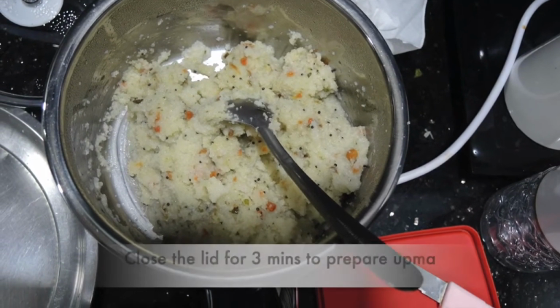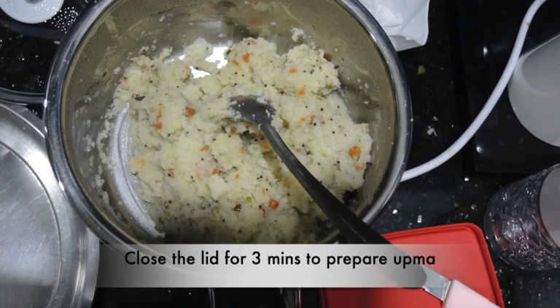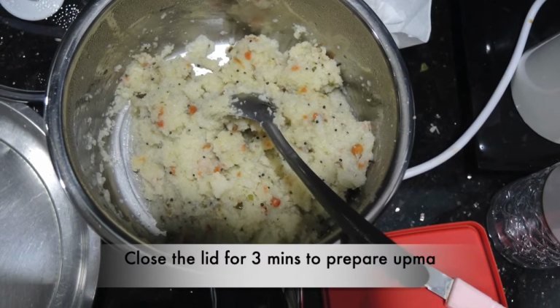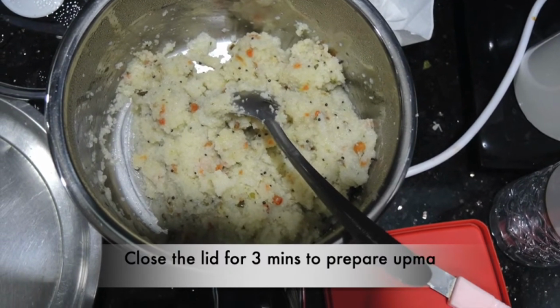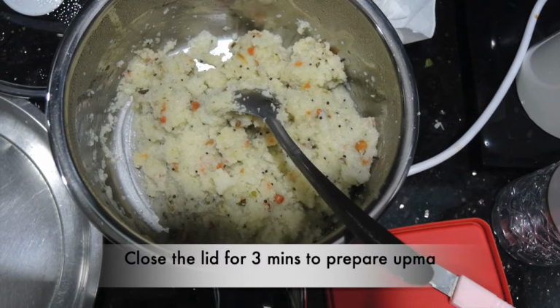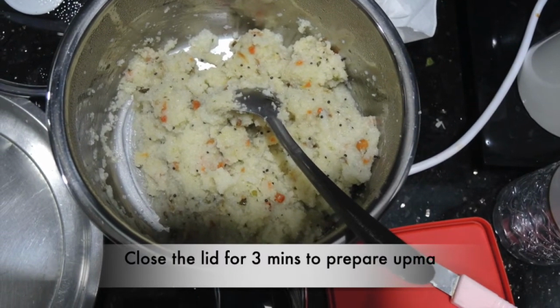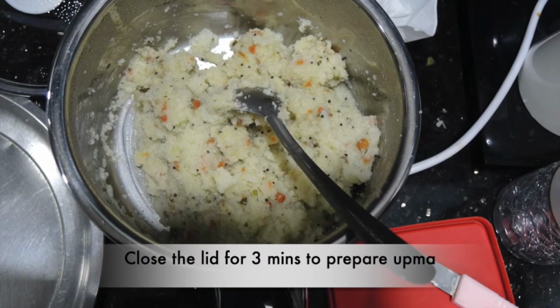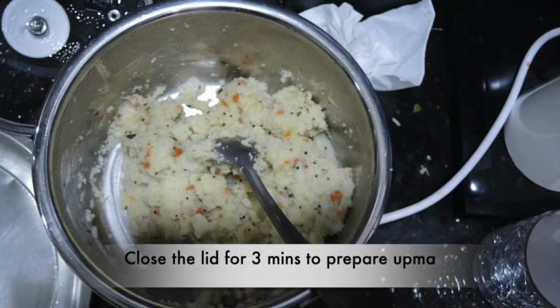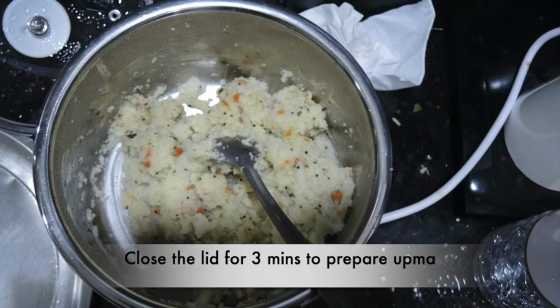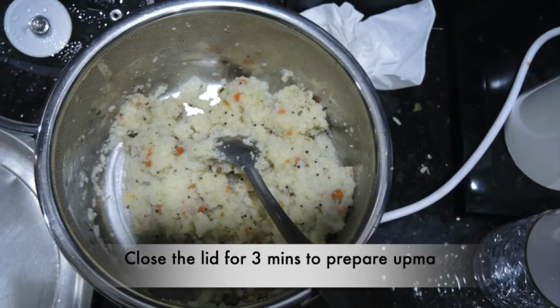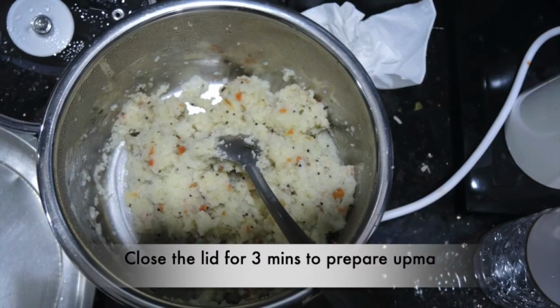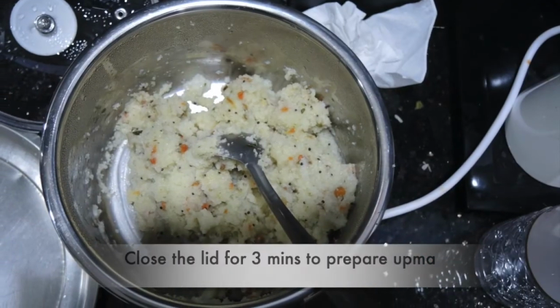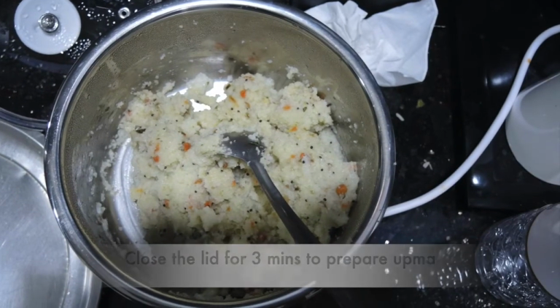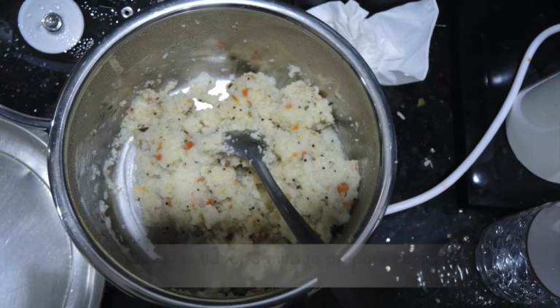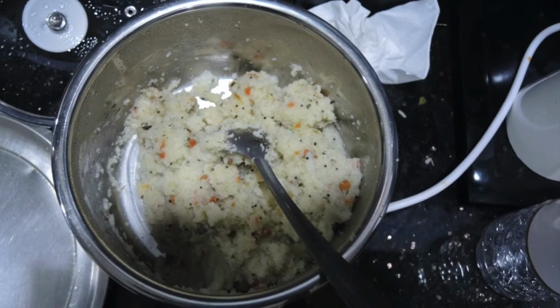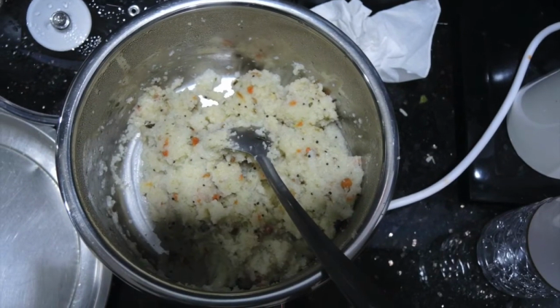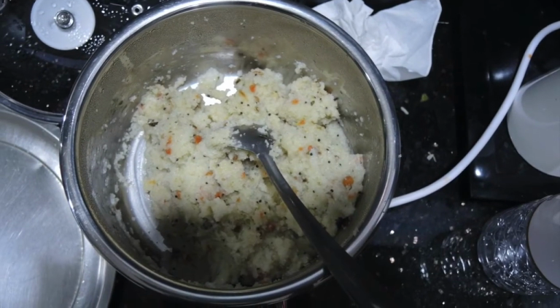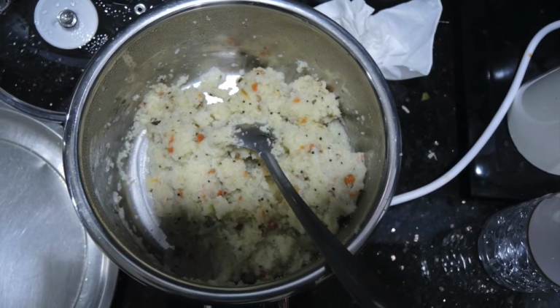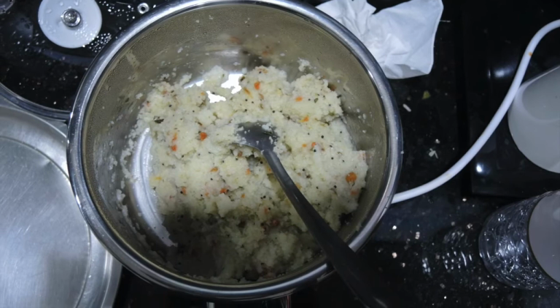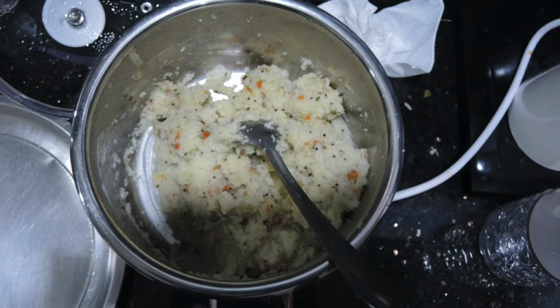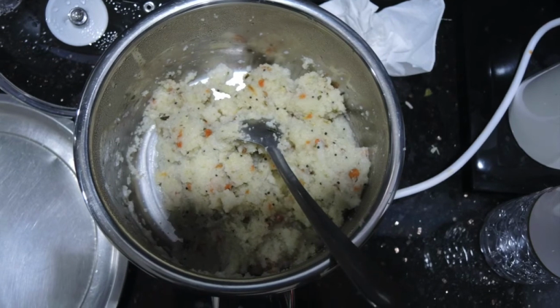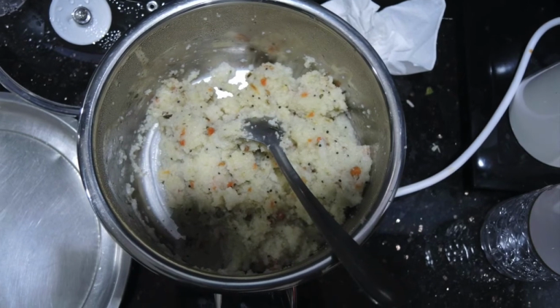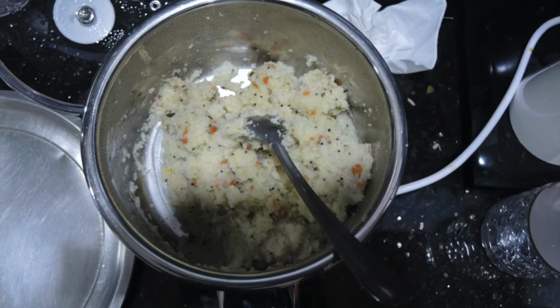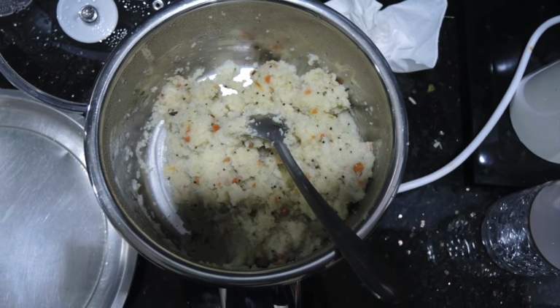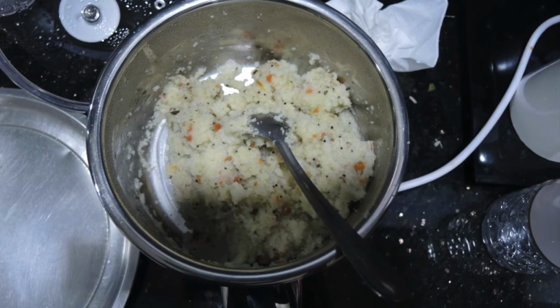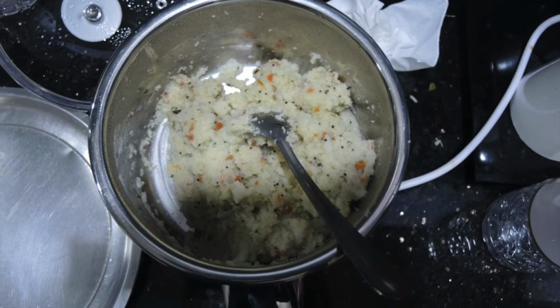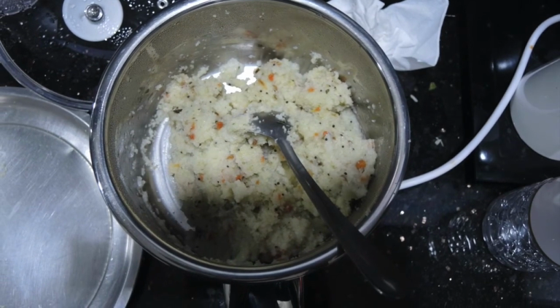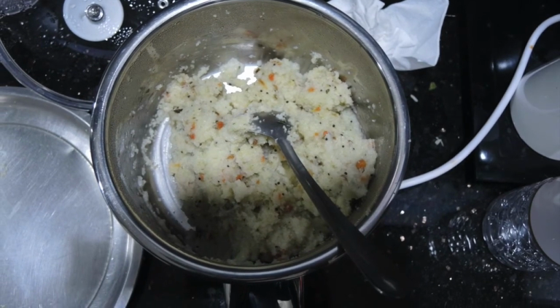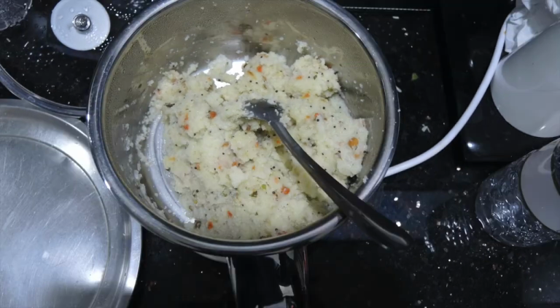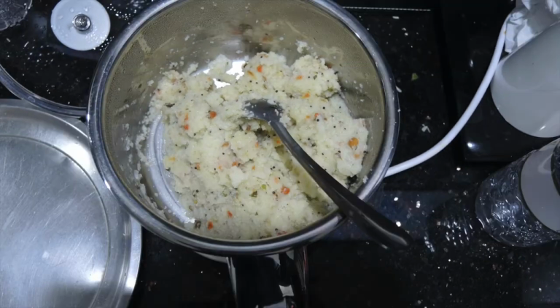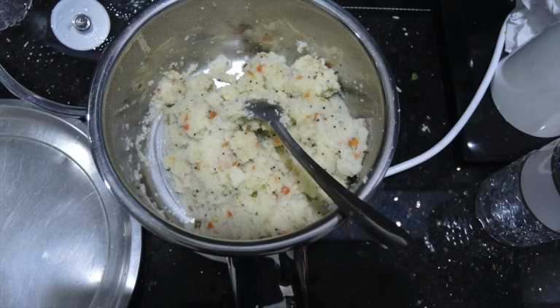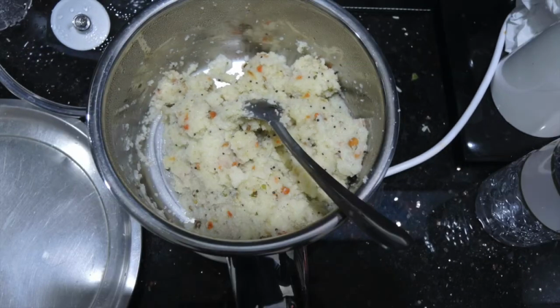And for 3 minutes, put the lid on and keep it covered. After 3 minutes, it will be prepared.